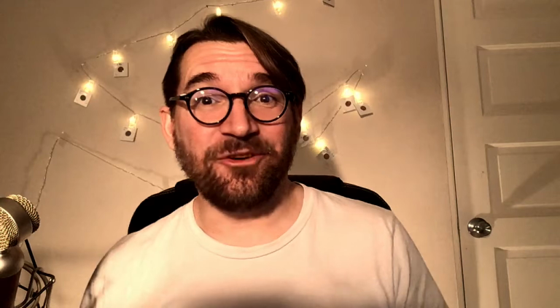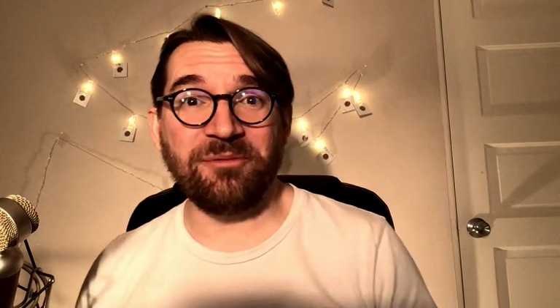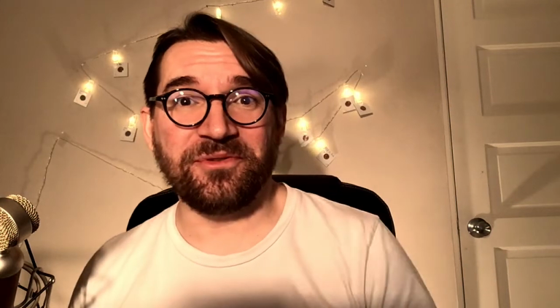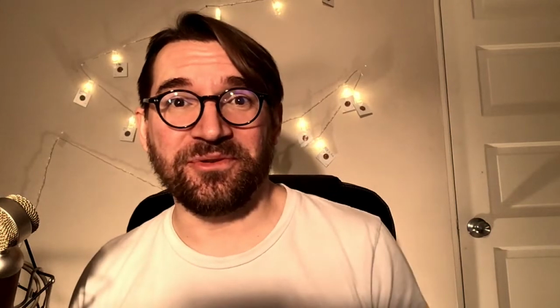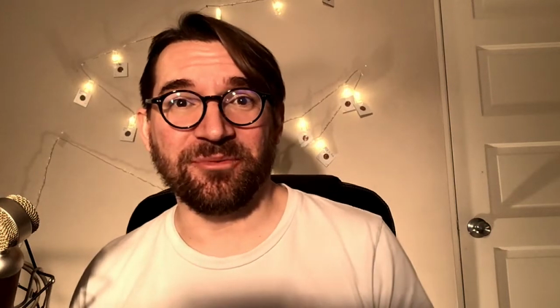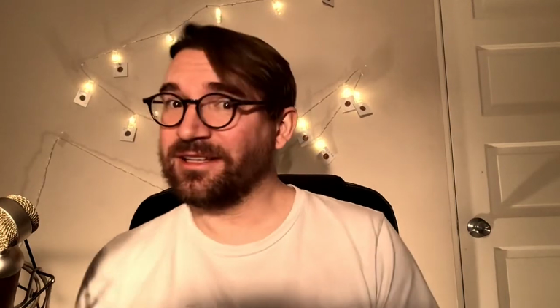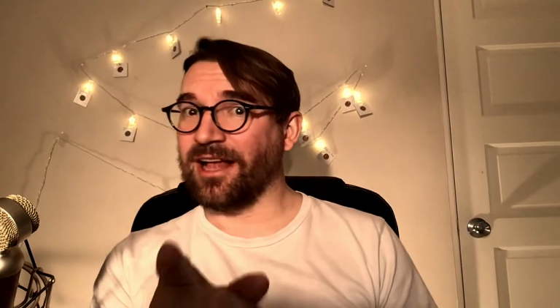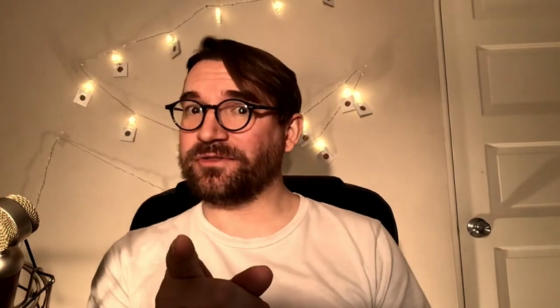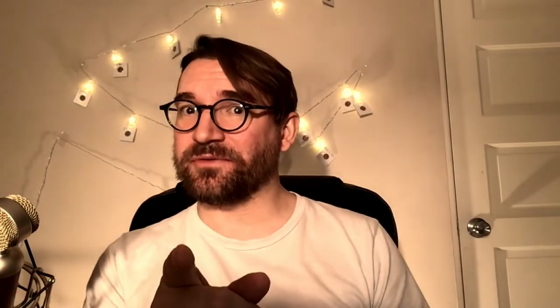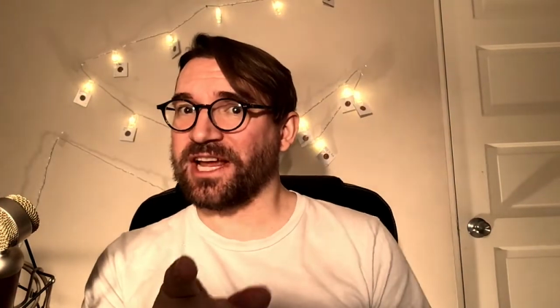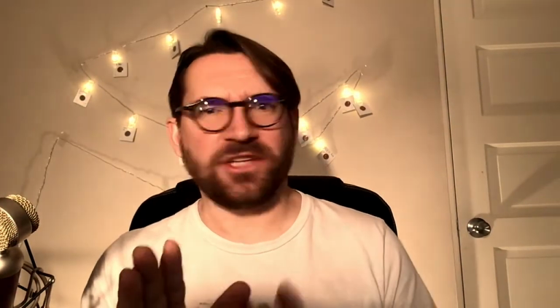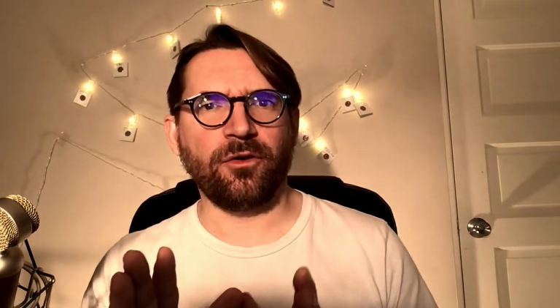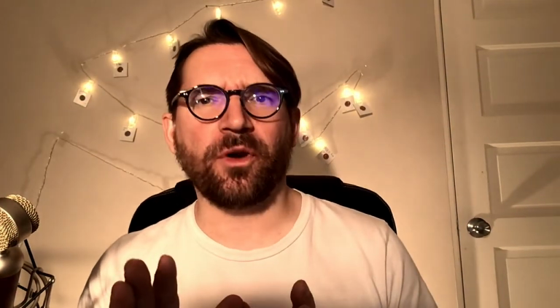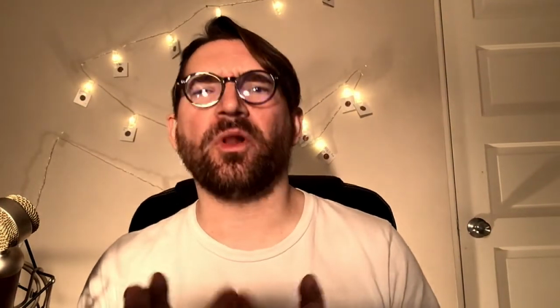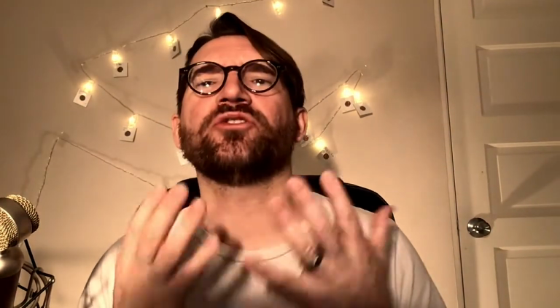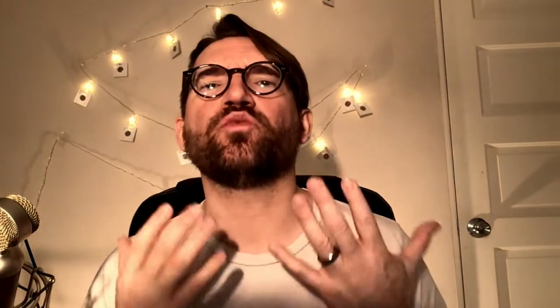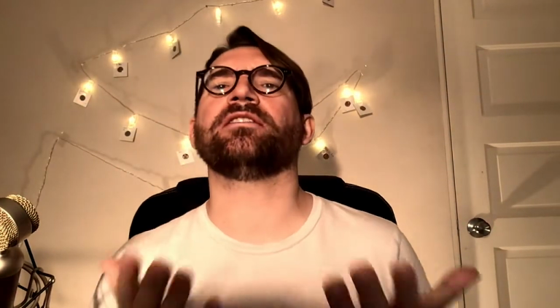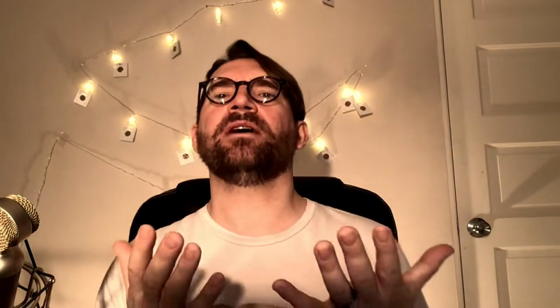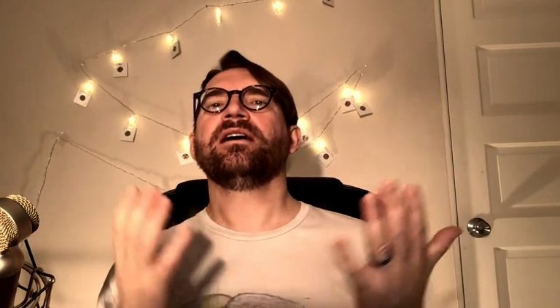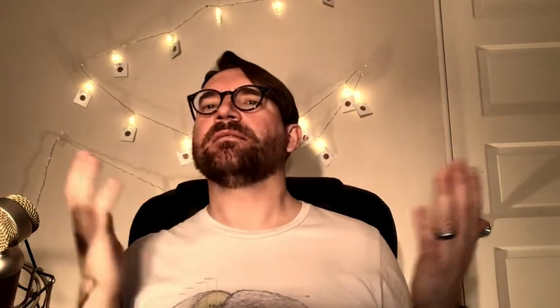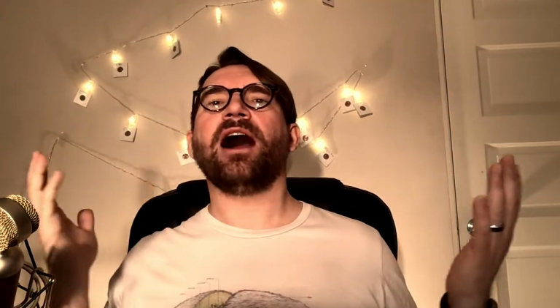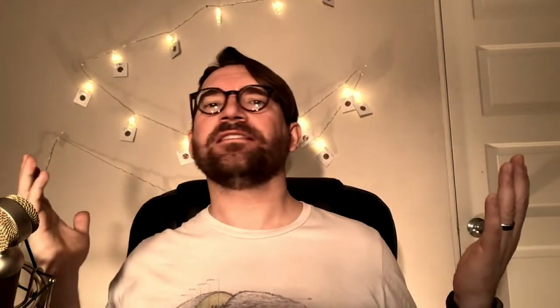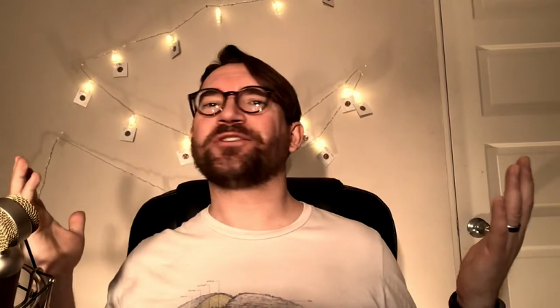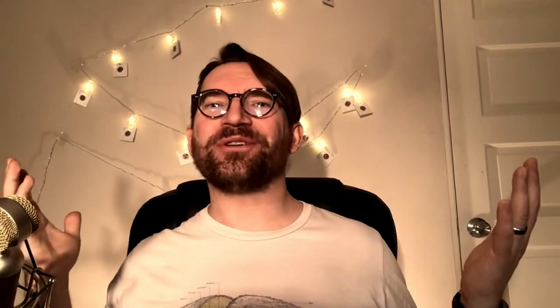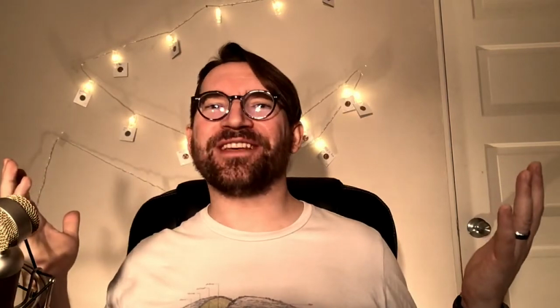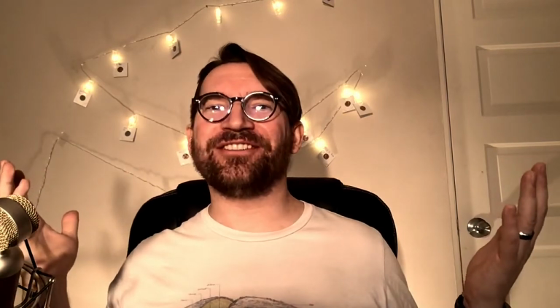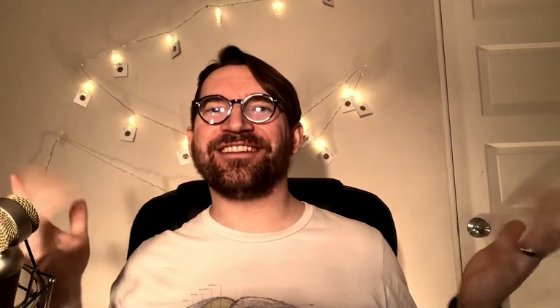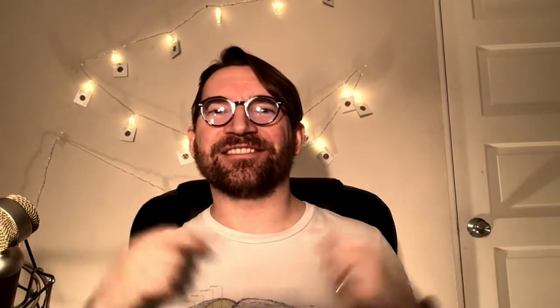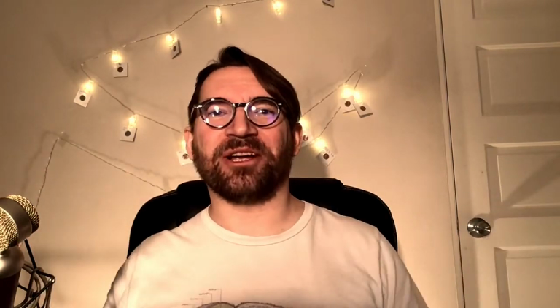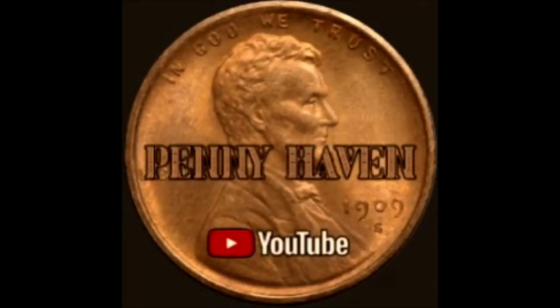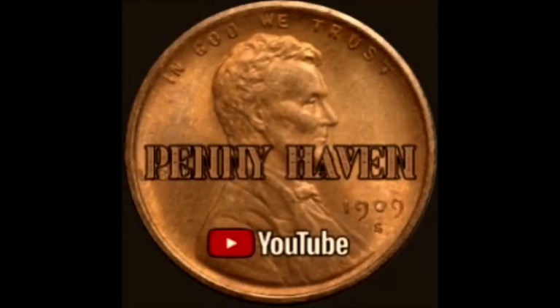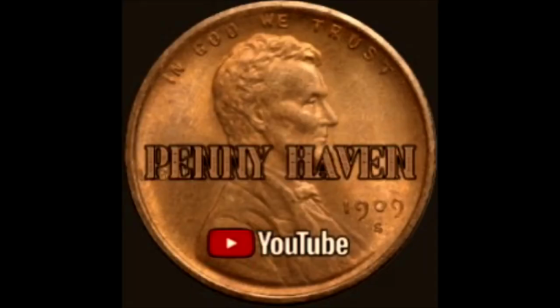Hello, people of YouTube. Hello, SilverStackers. Hello, CoinRoll Hunters. Welcome to my little corner of the Internet. This is Michael from Pennyhaven.